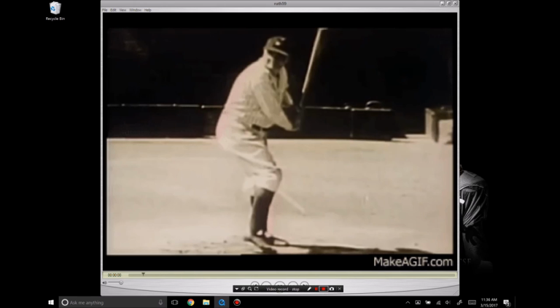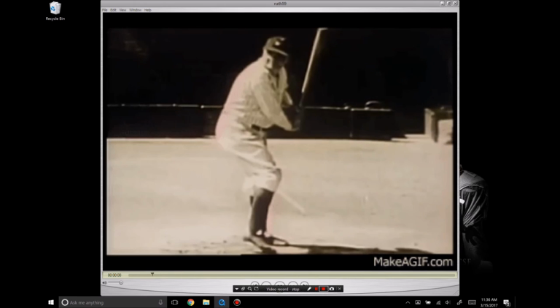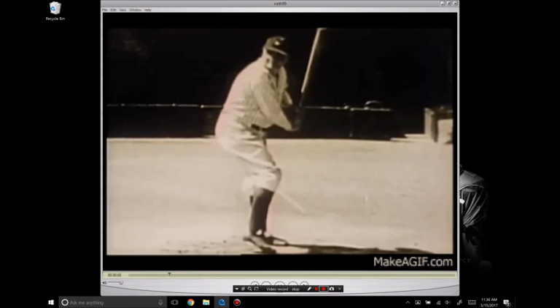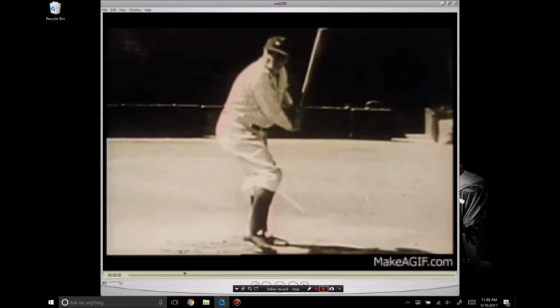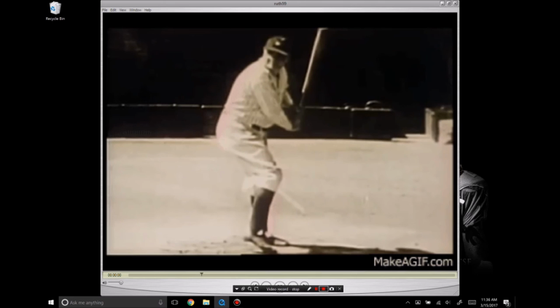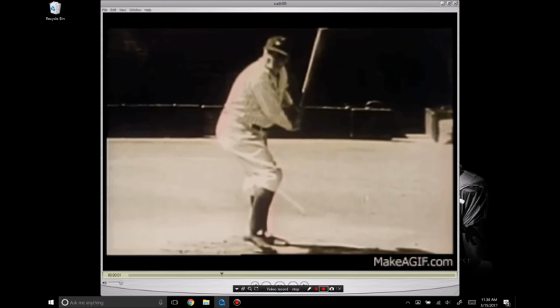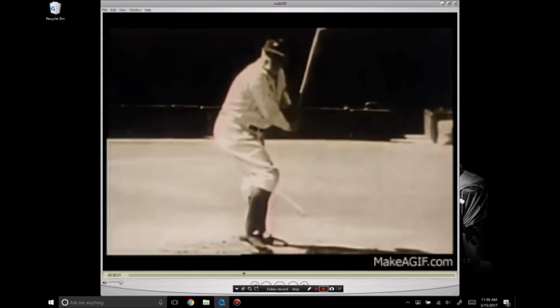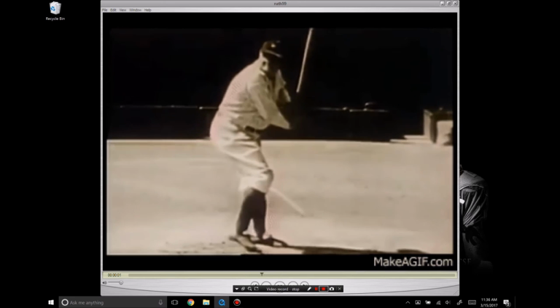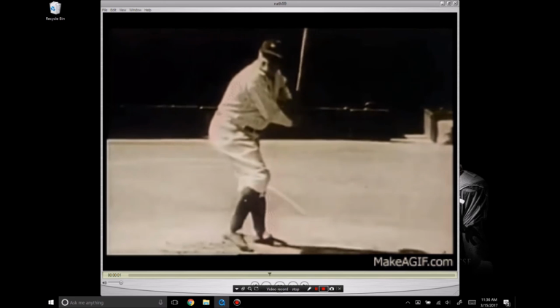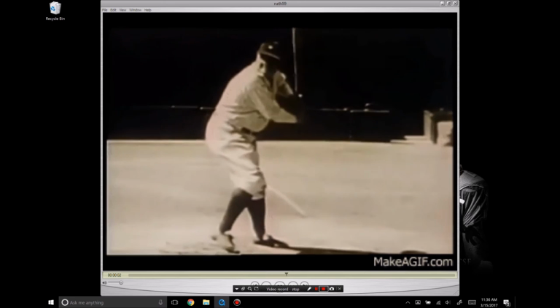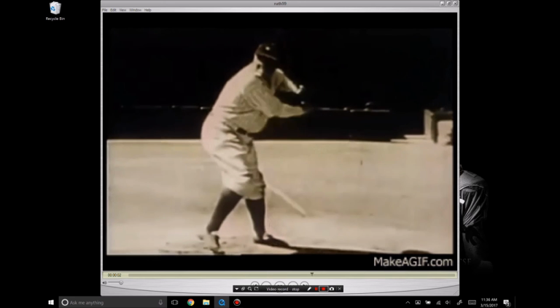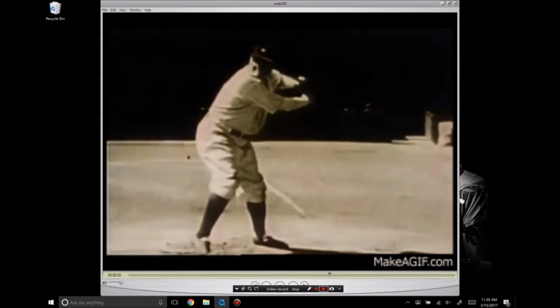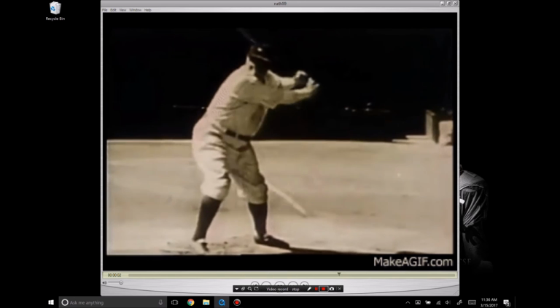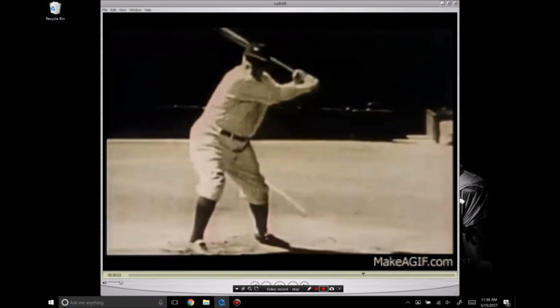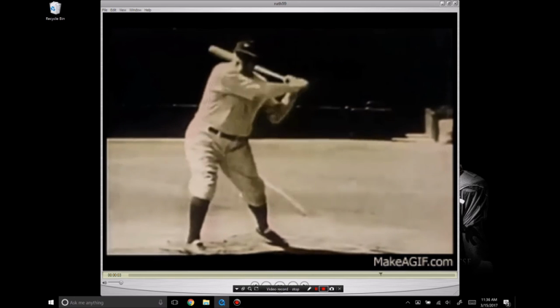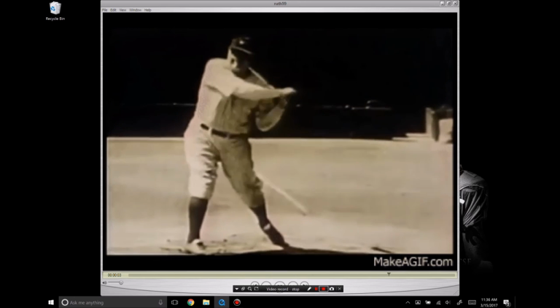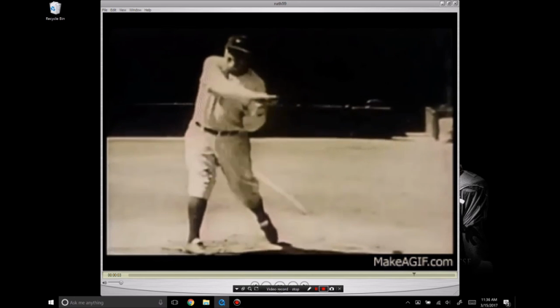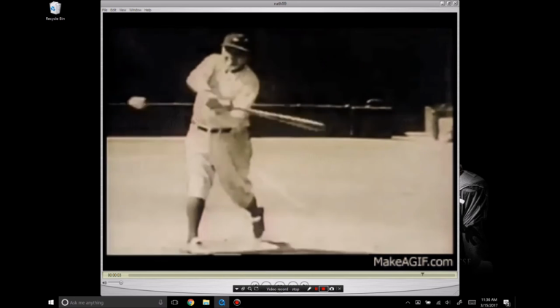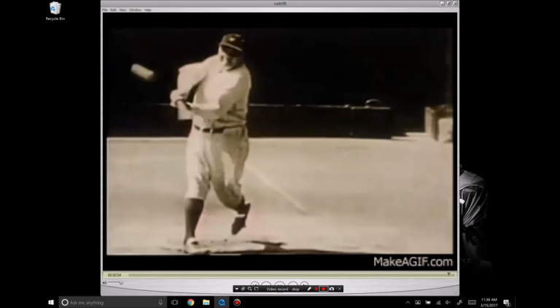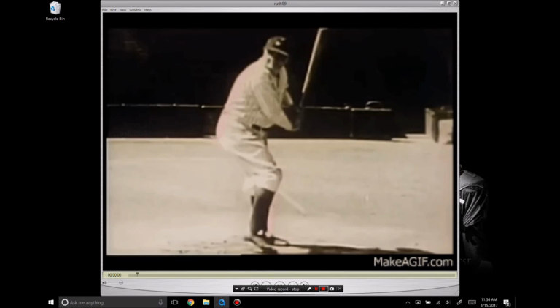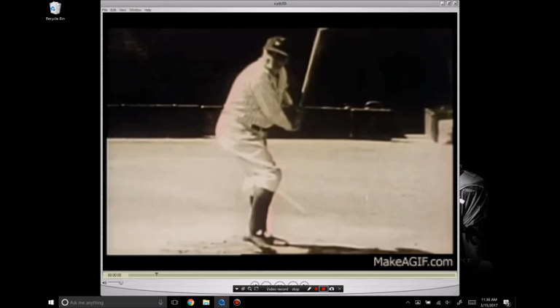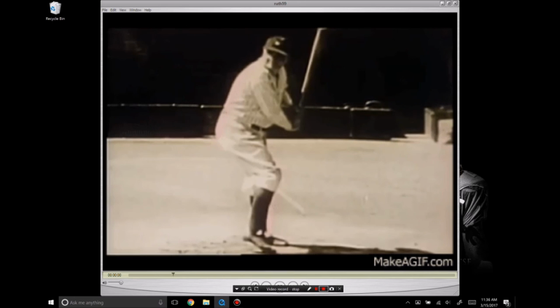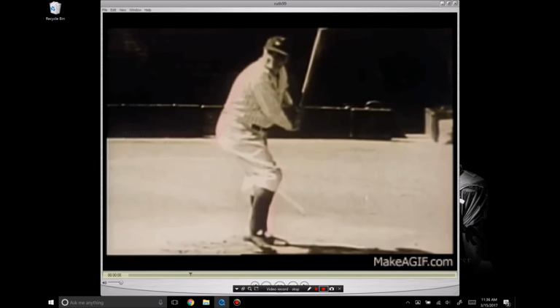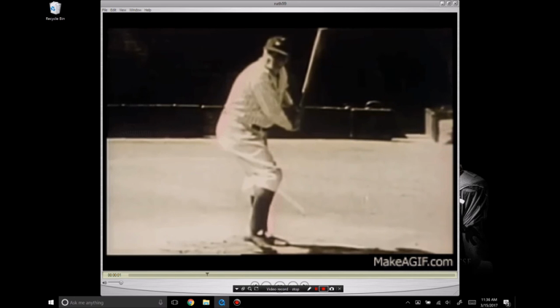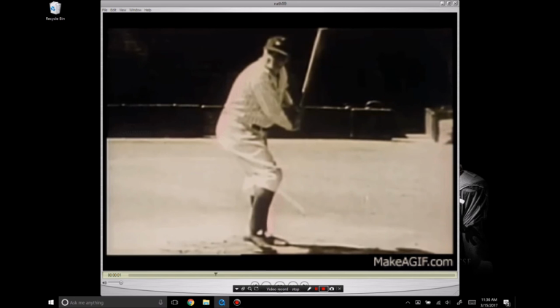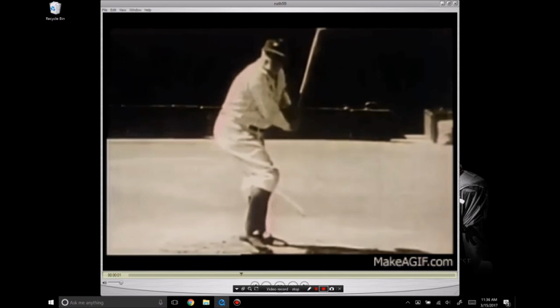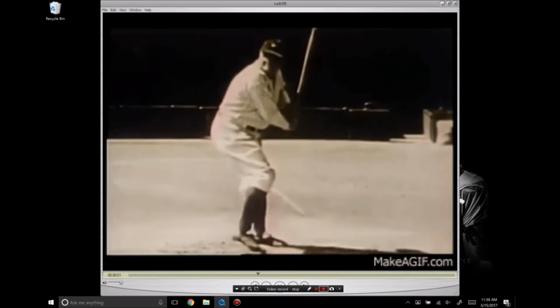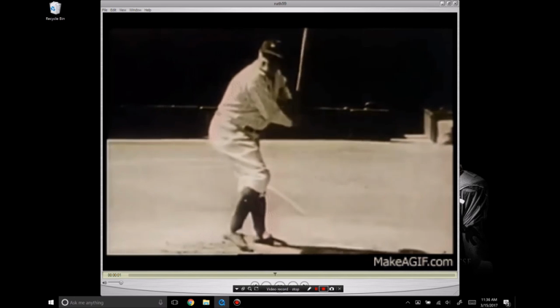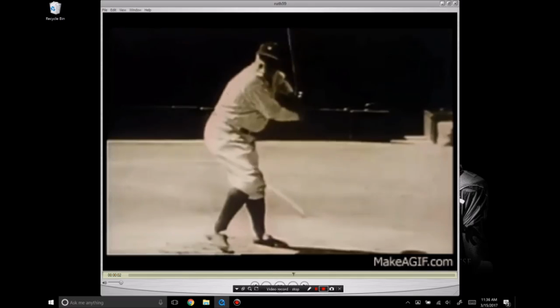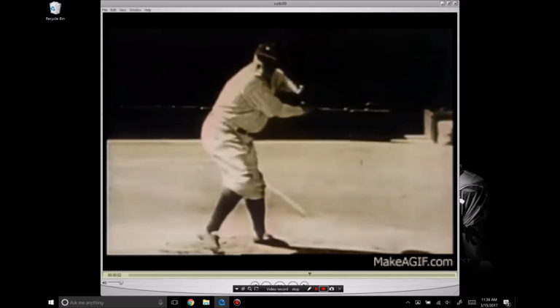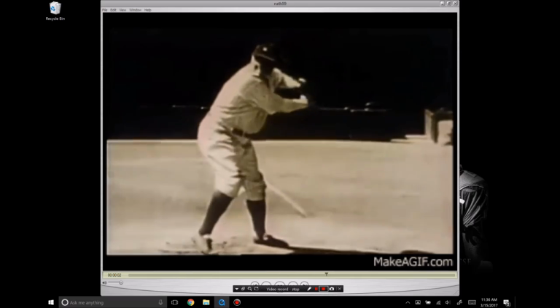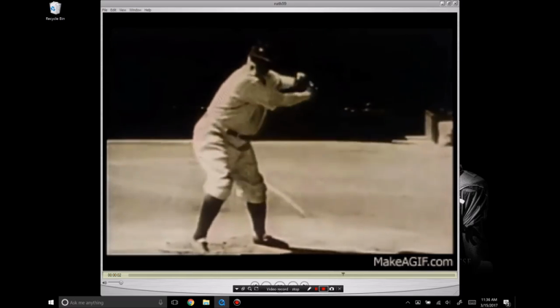So there you have it — Babe Ruth. This has been Sean Plouffe. For more information, check out hitterish.com. Catch you next time.